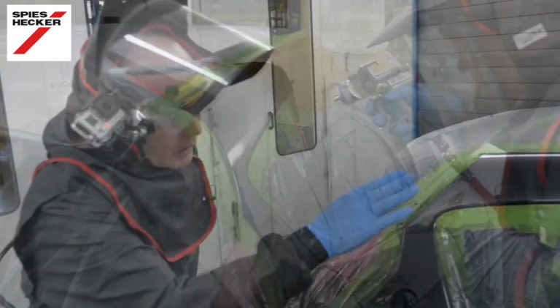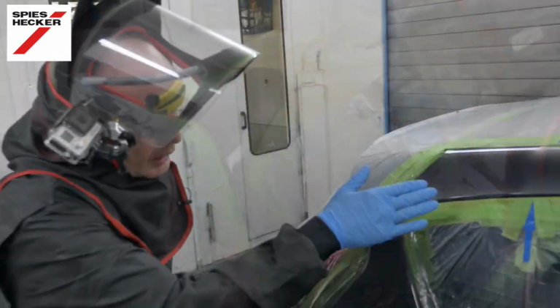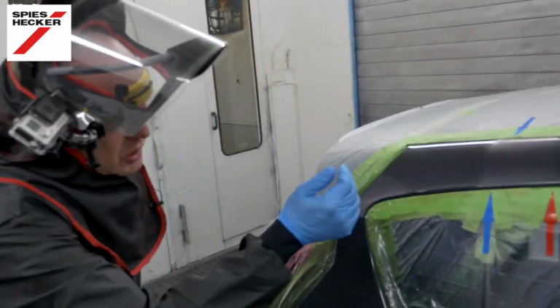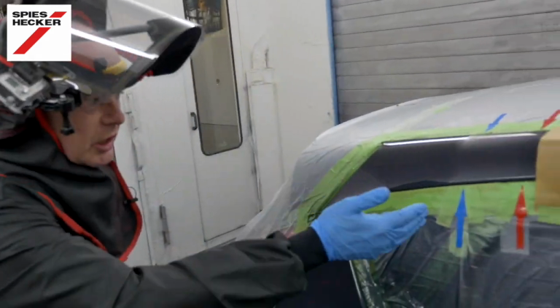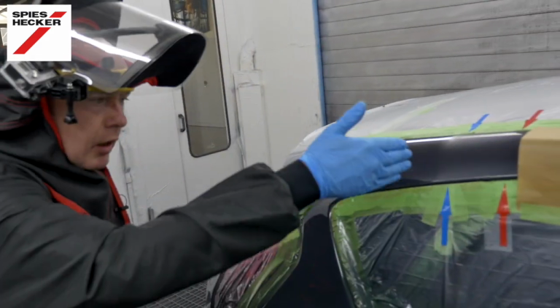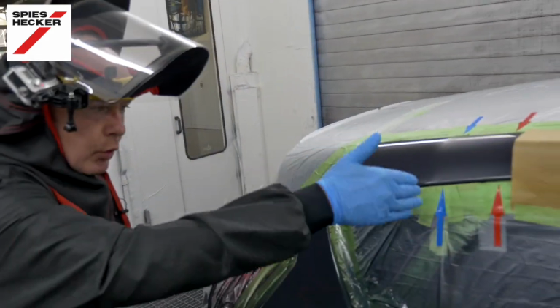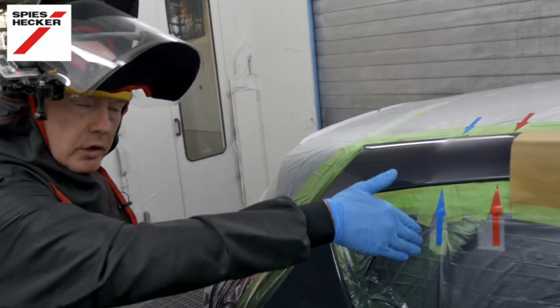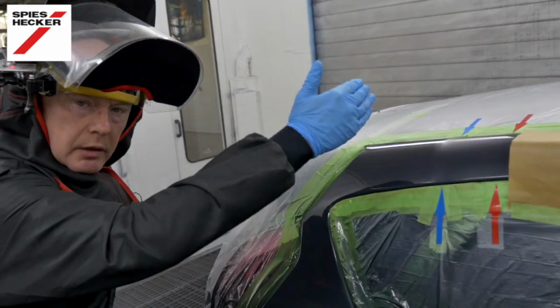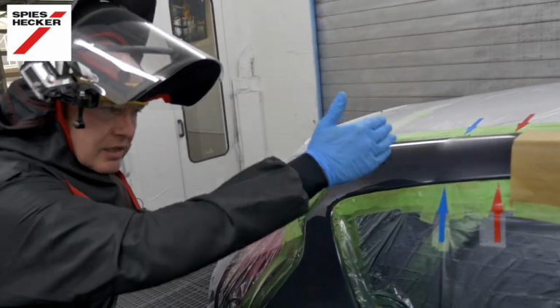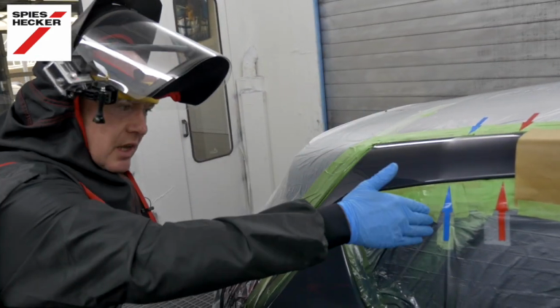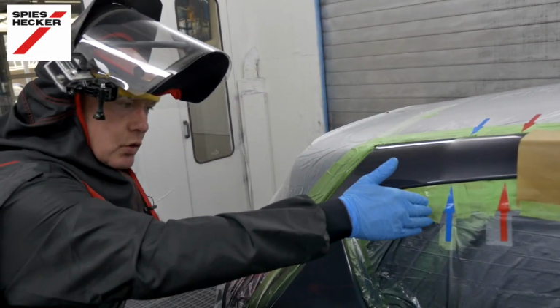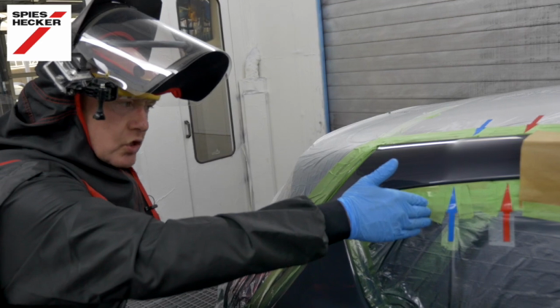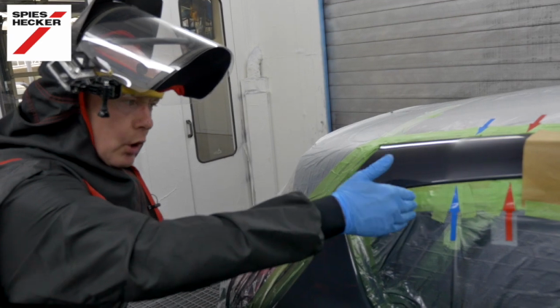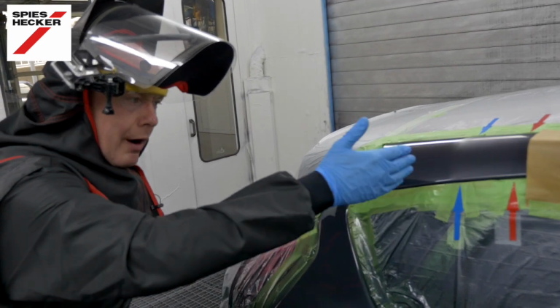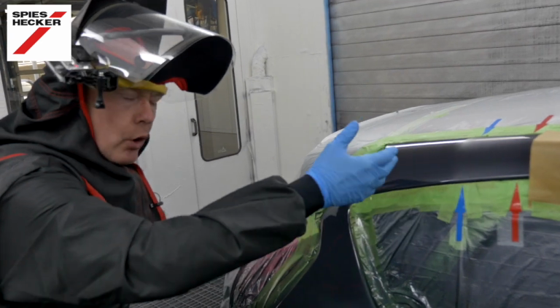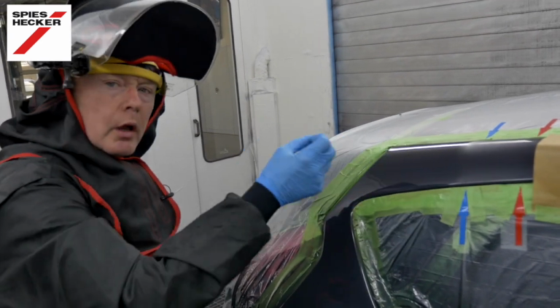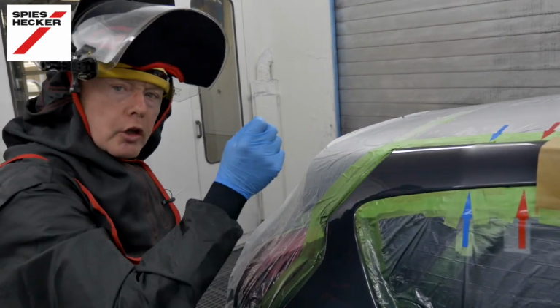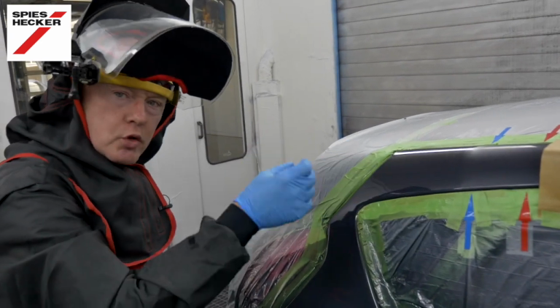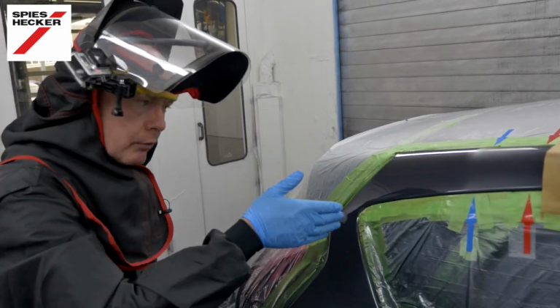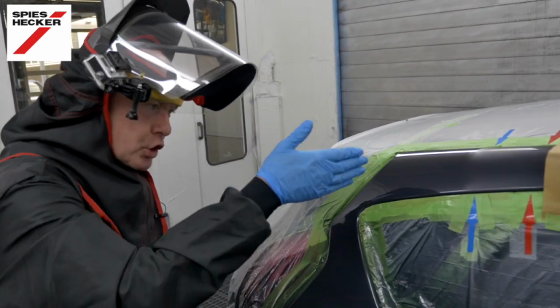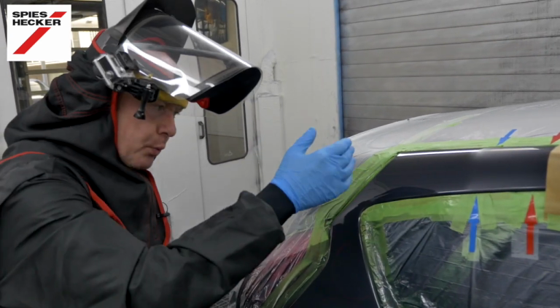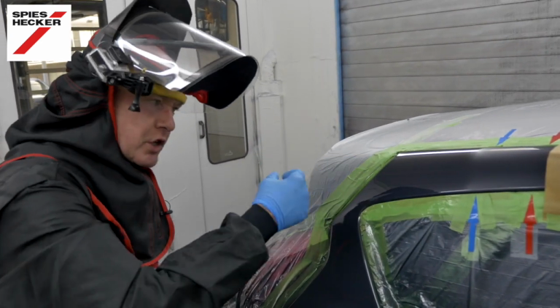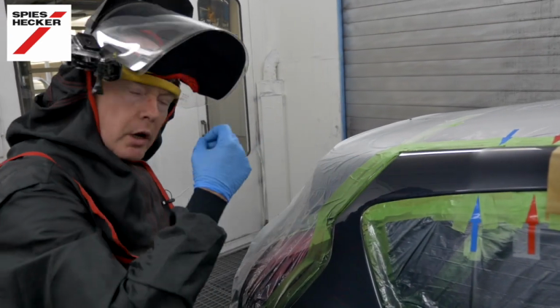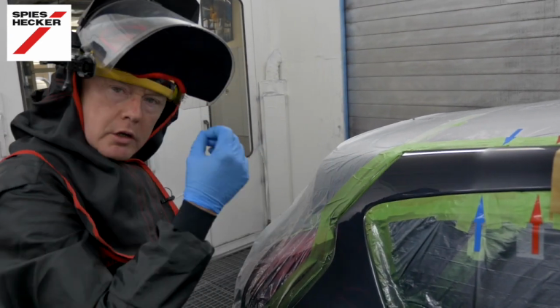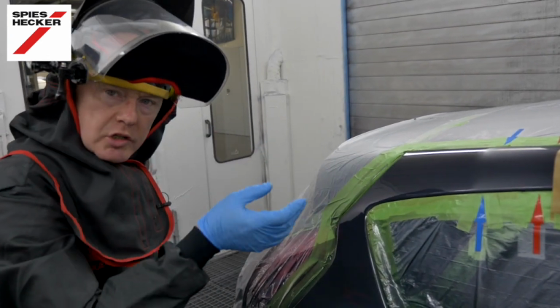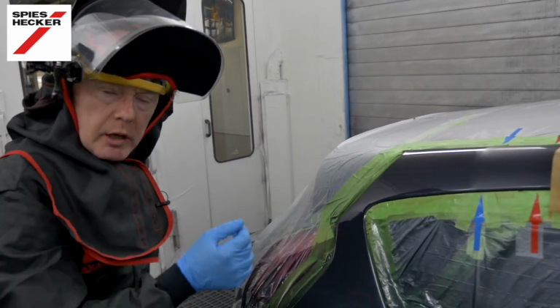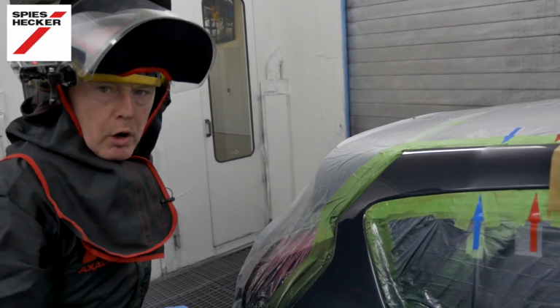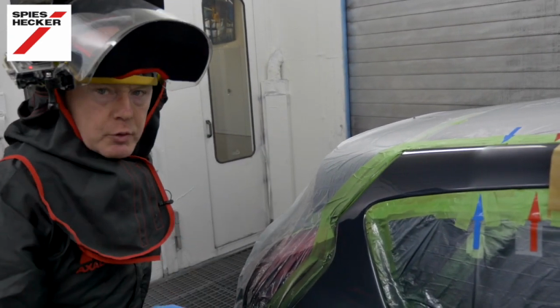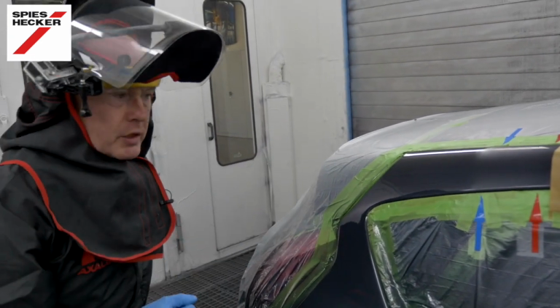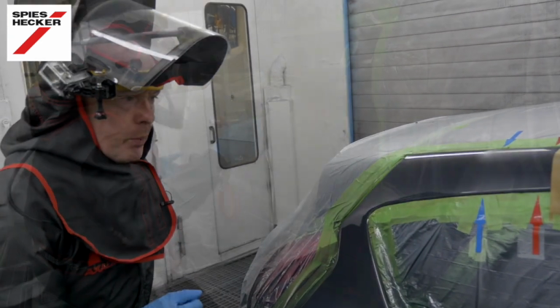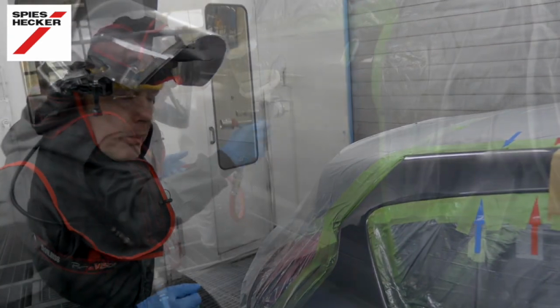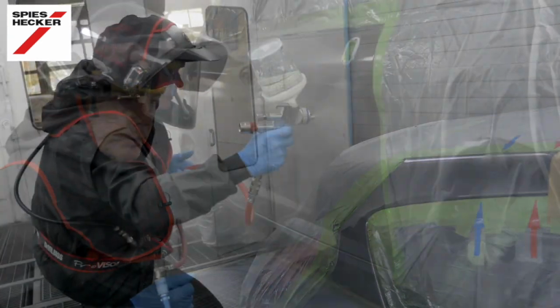As you can see I've worked towards the blue arrow, using a reduced pressure just to keep the overspray to a bare minimum.